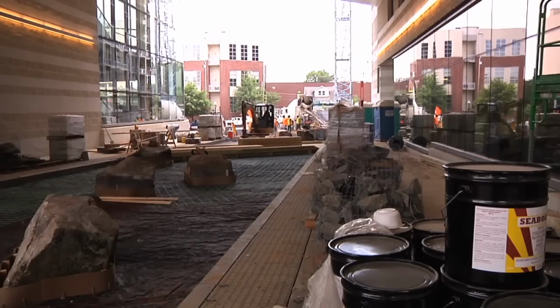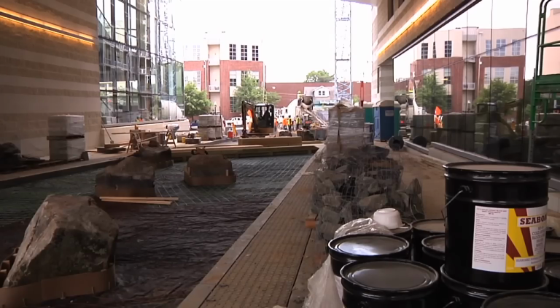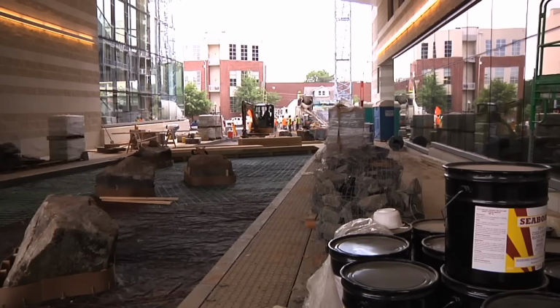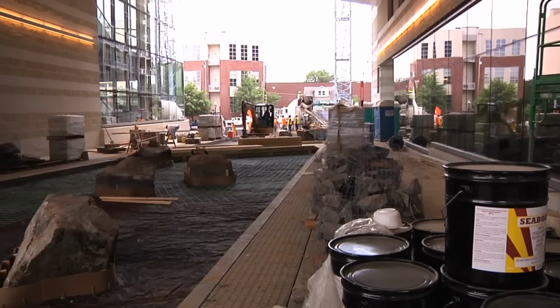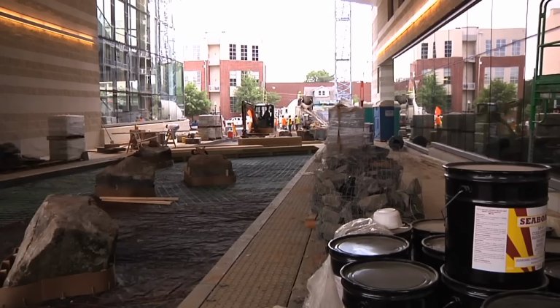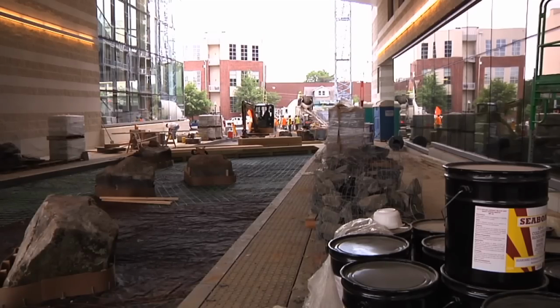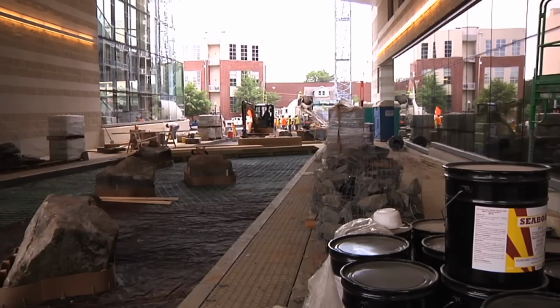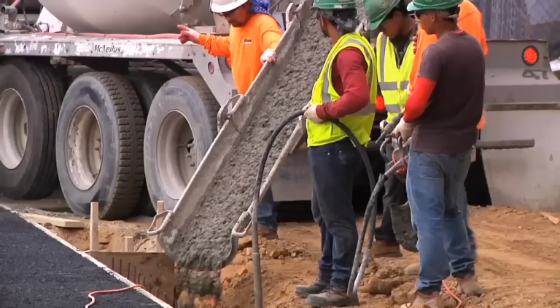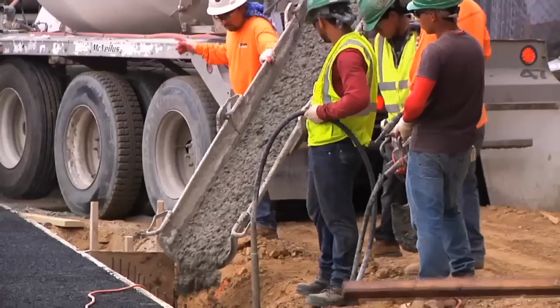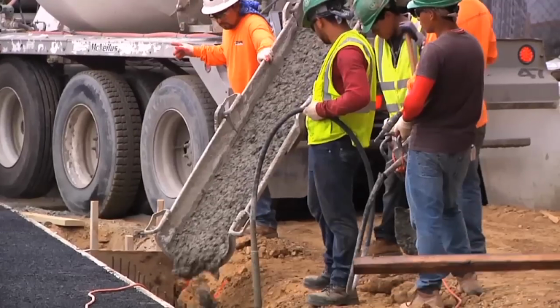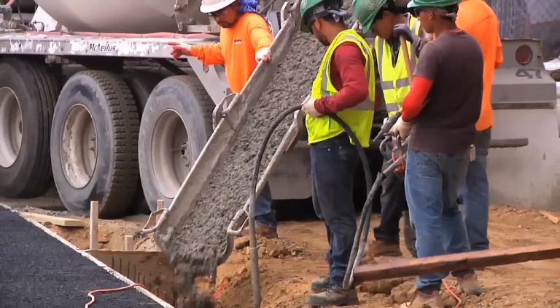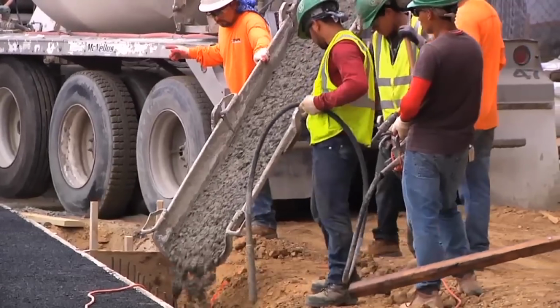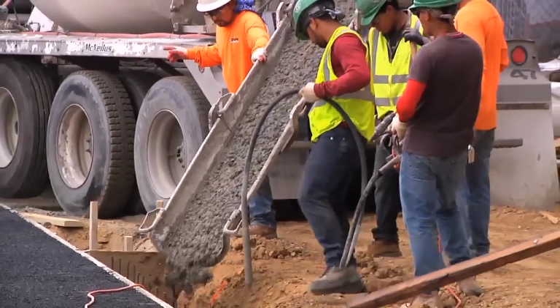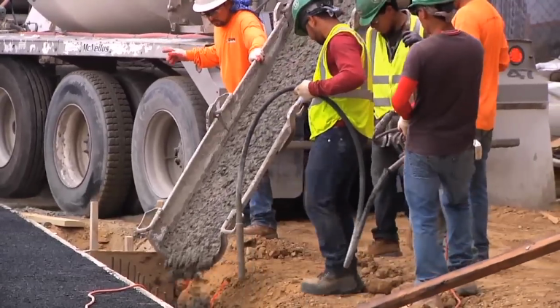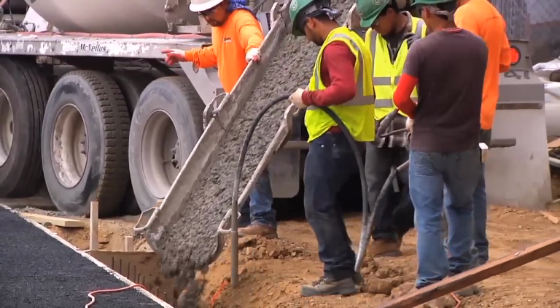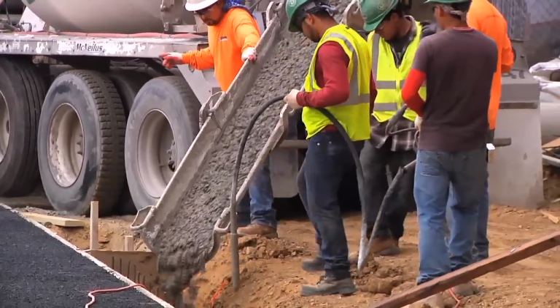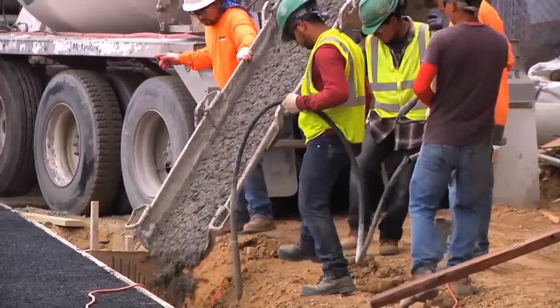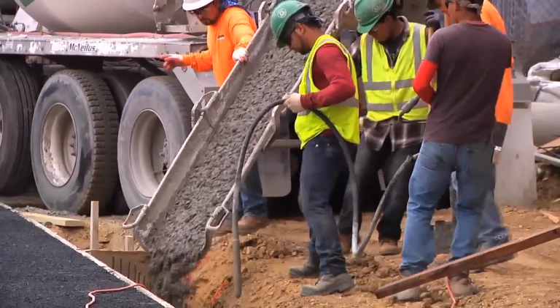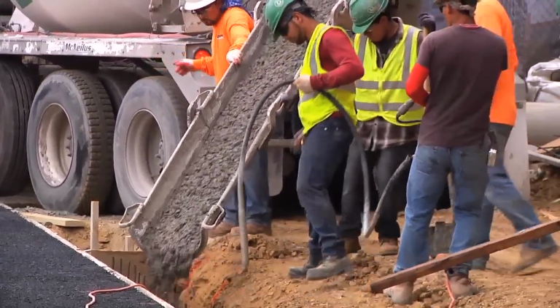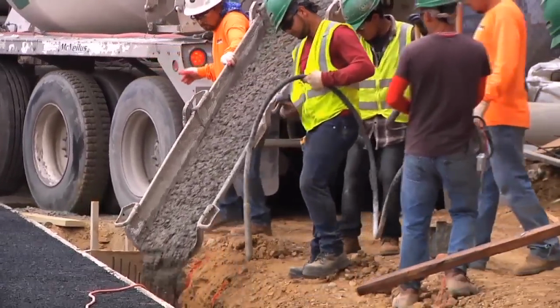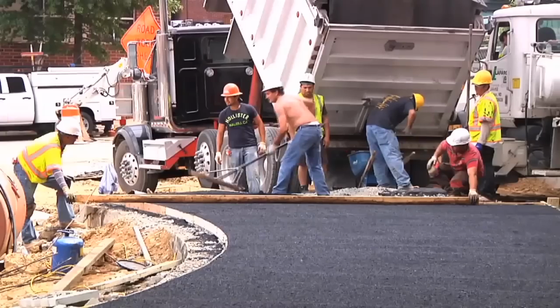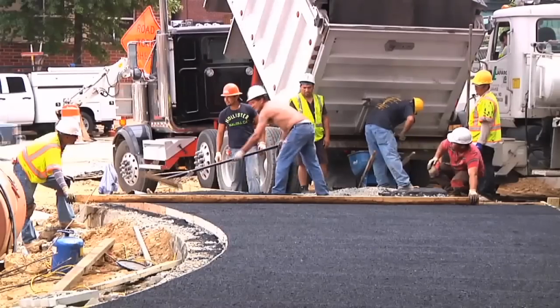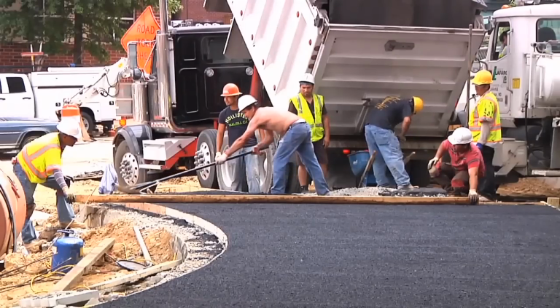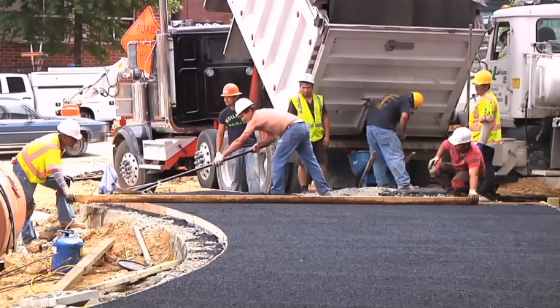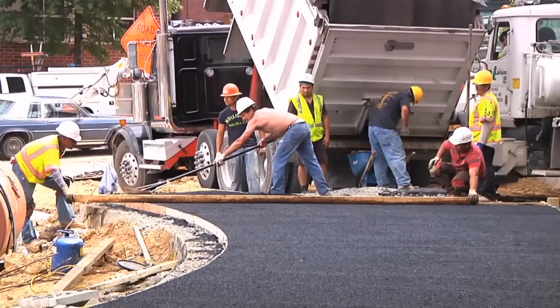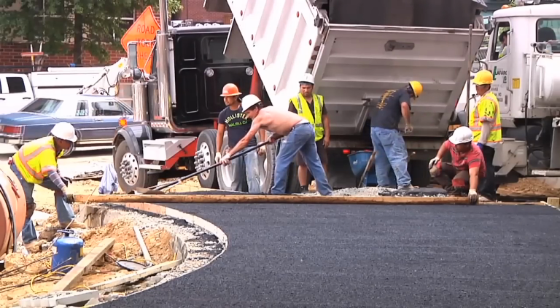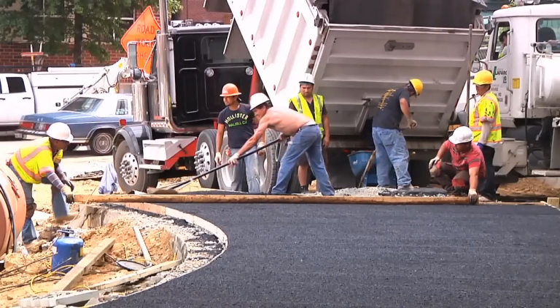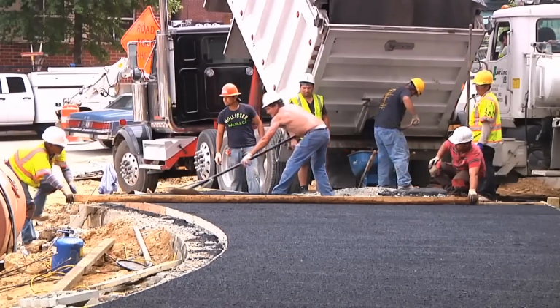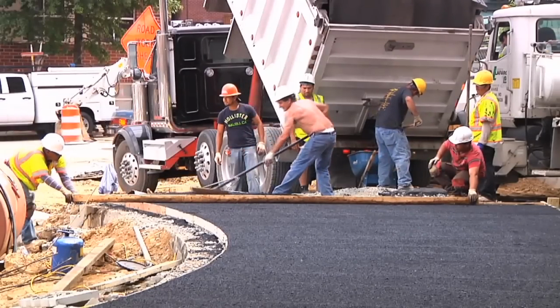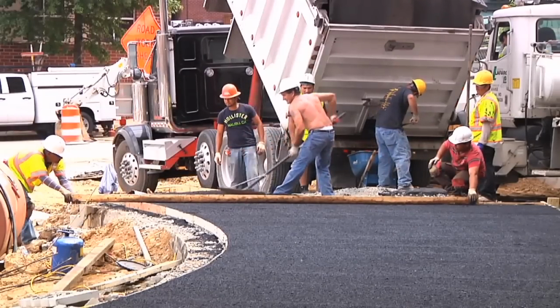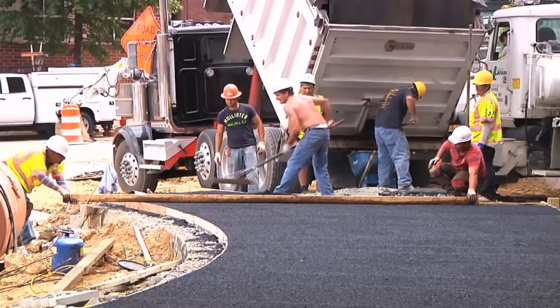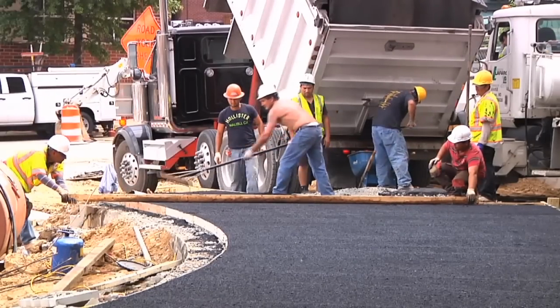The grand opening is scheduled for 11 a.m. on June 20th, and the entire community is invited to this ribbon-cutting ceremony.